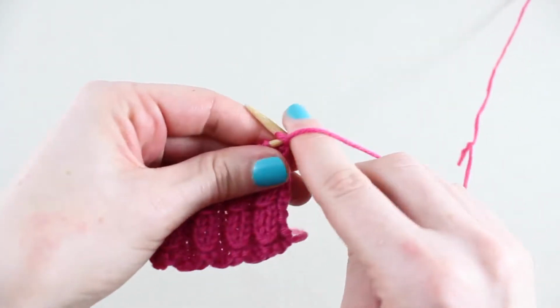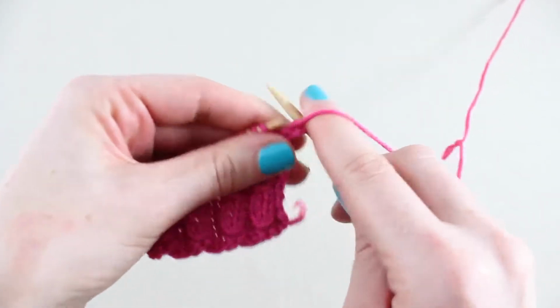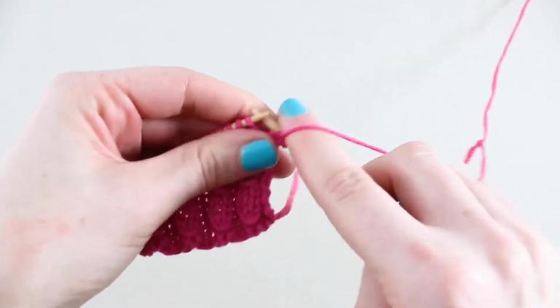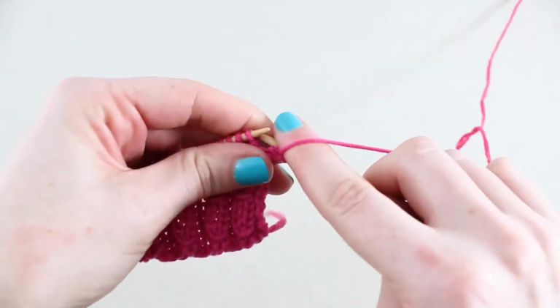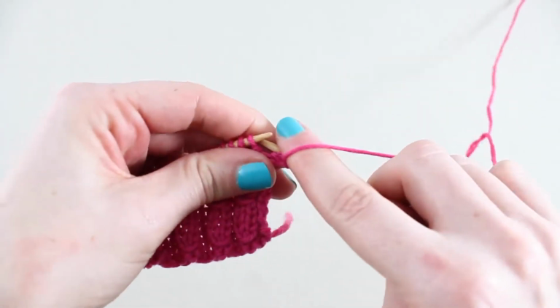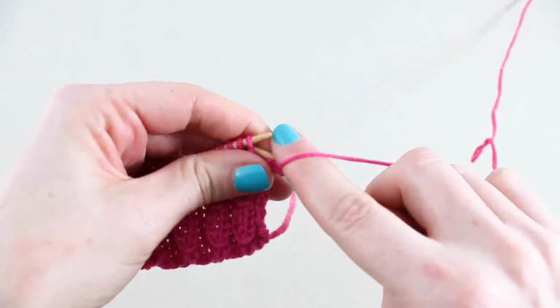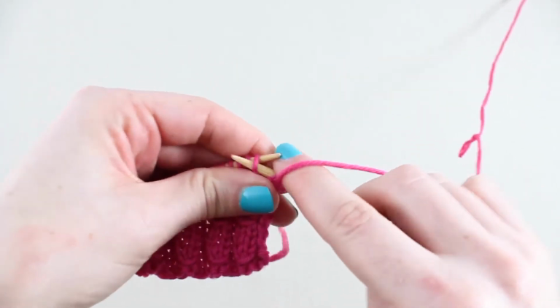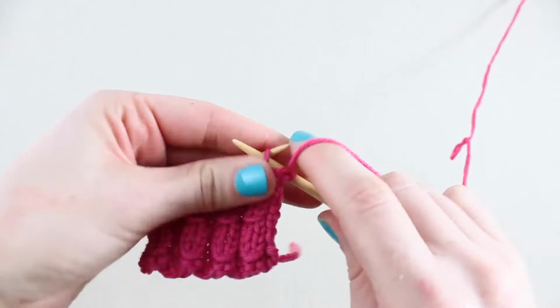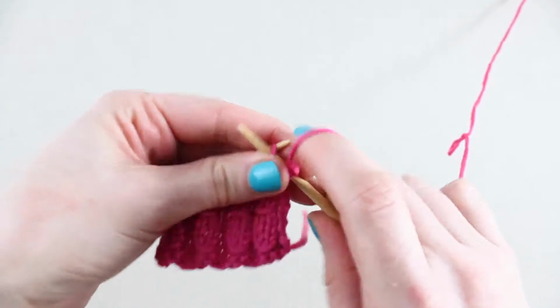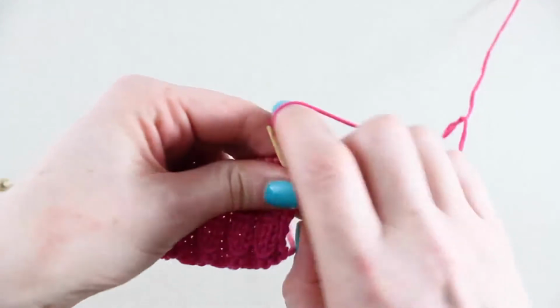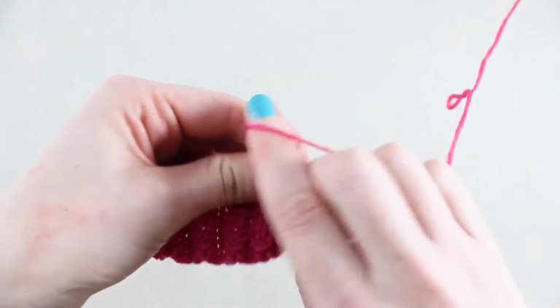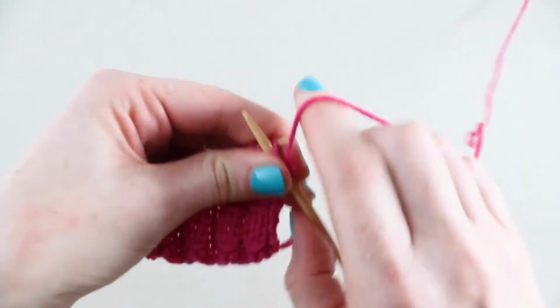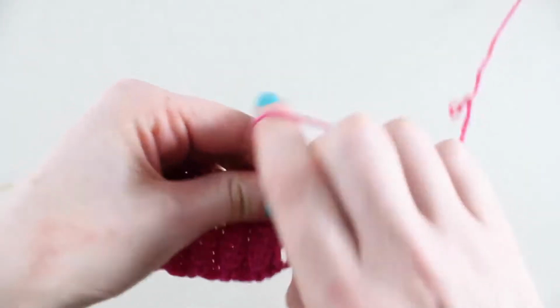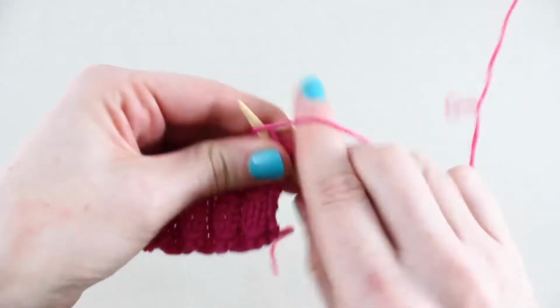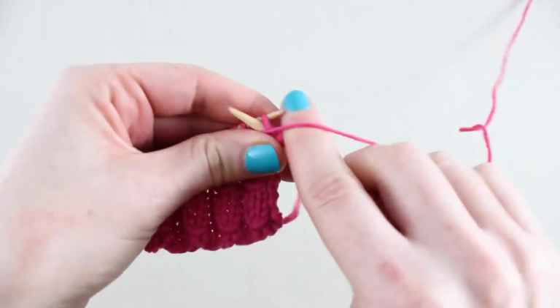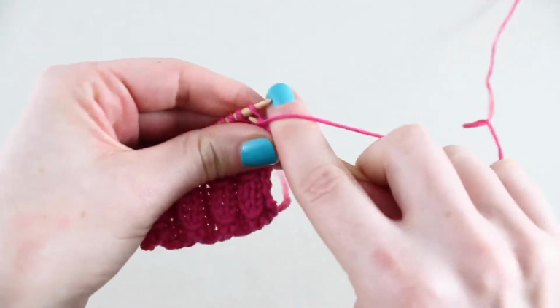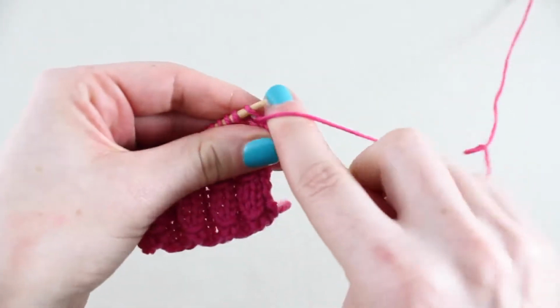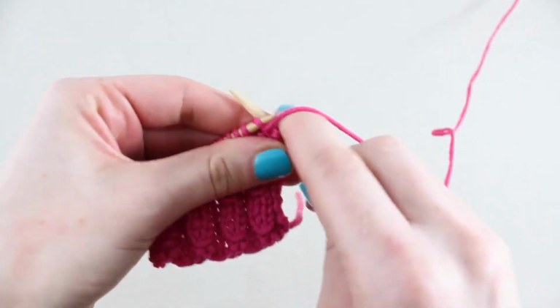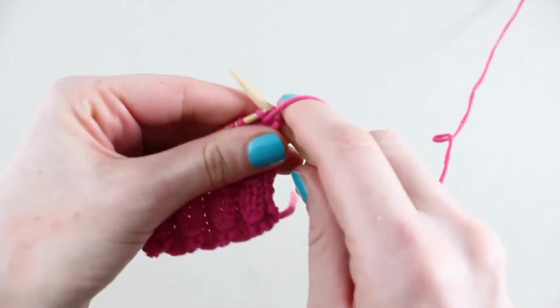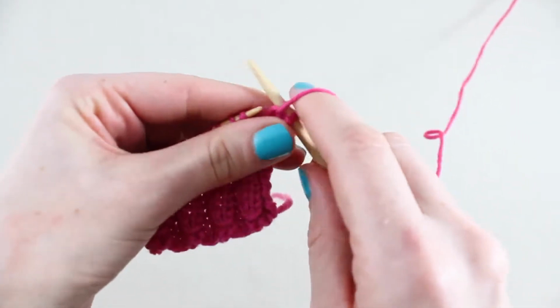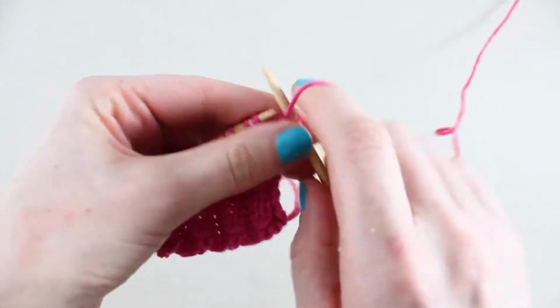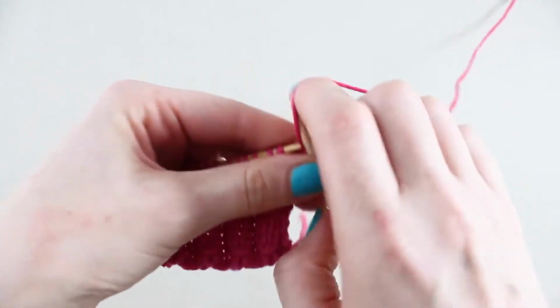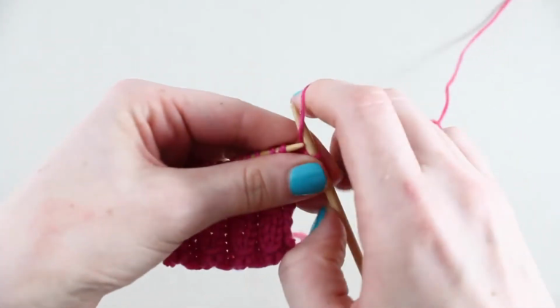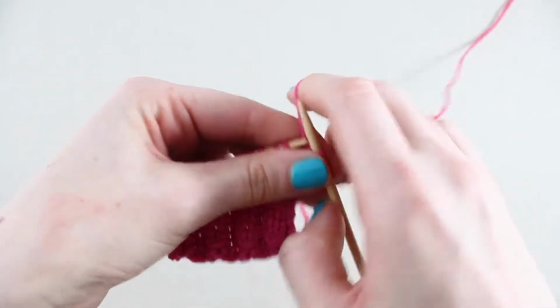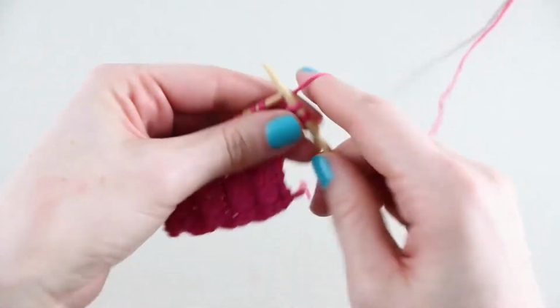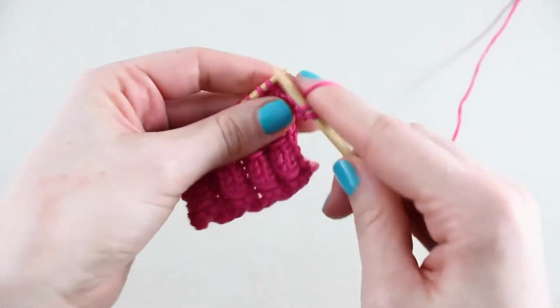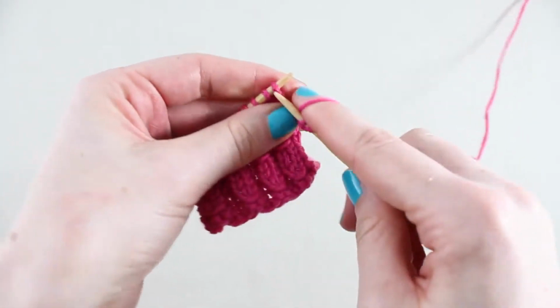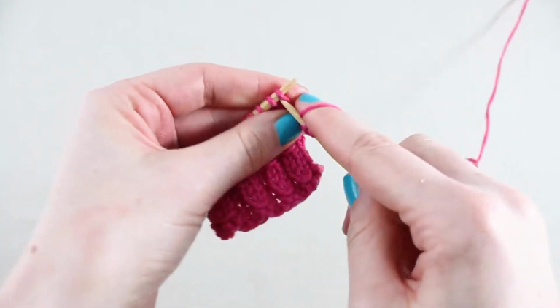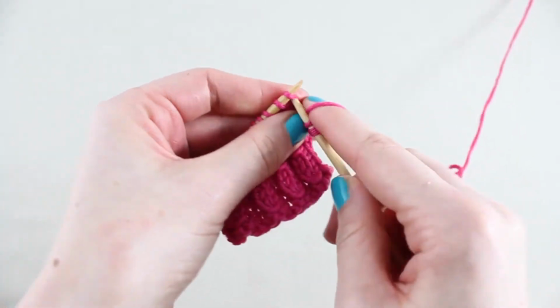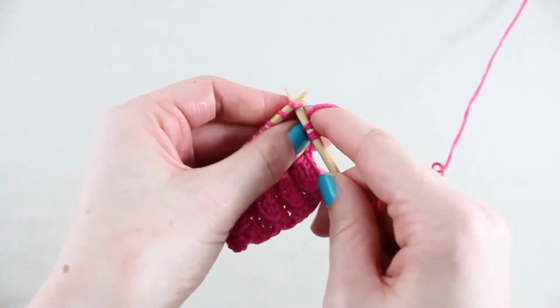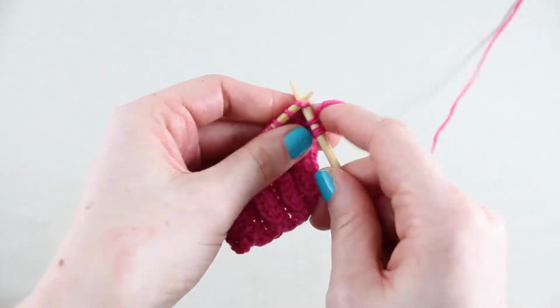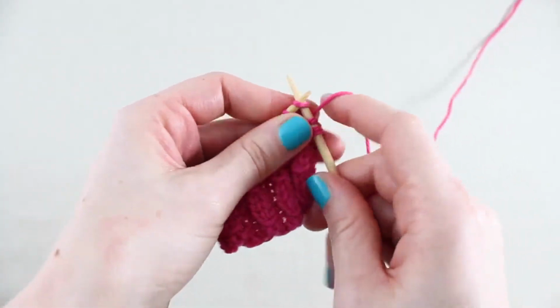For row 1, purl 2 stitches and then repeat knit 2, purl 2 to the end of the row.